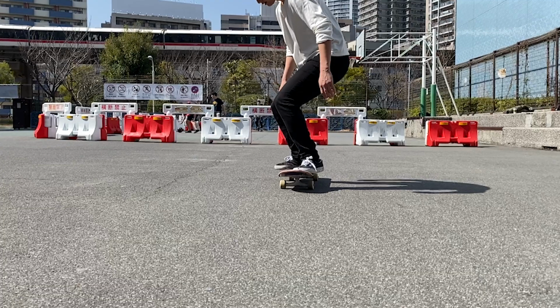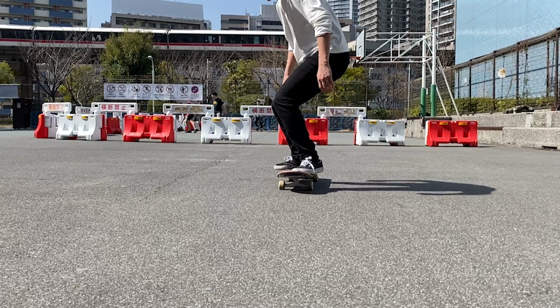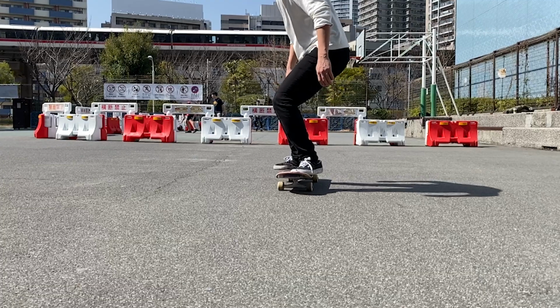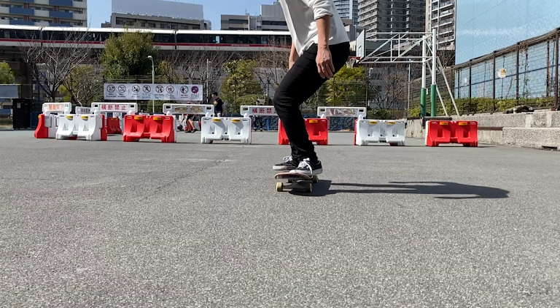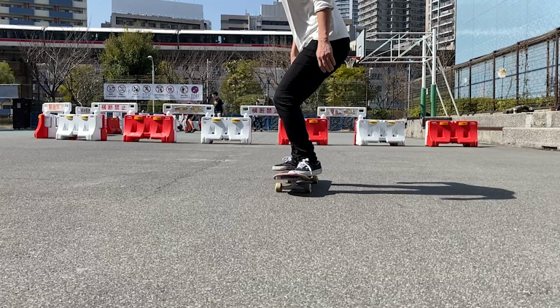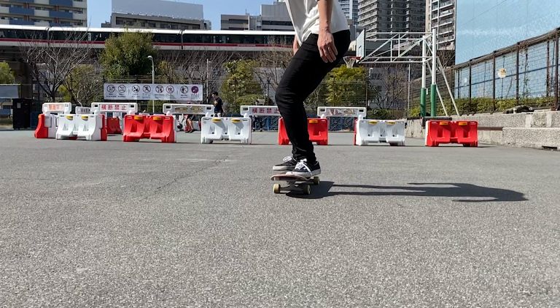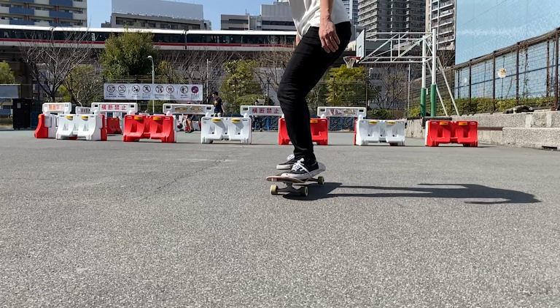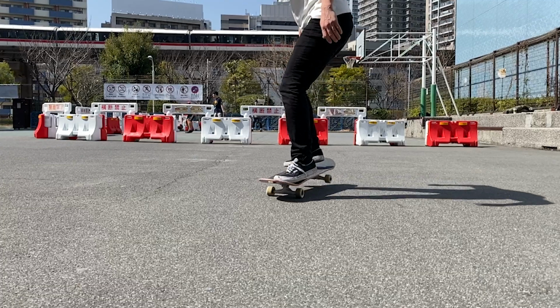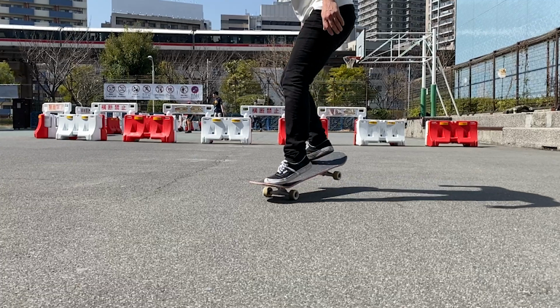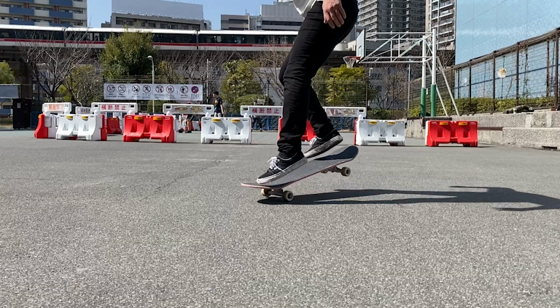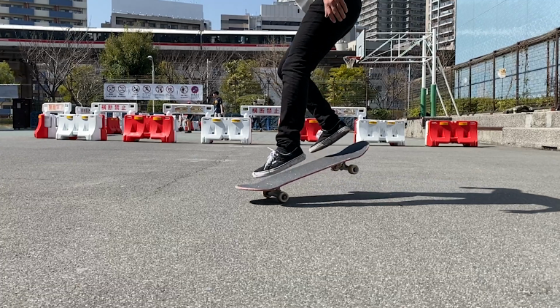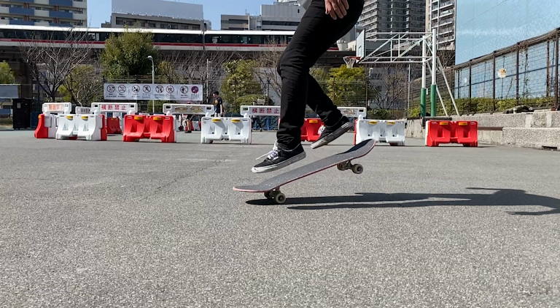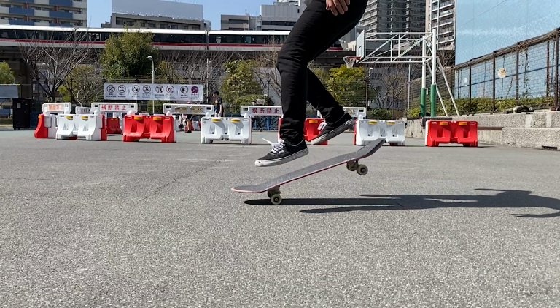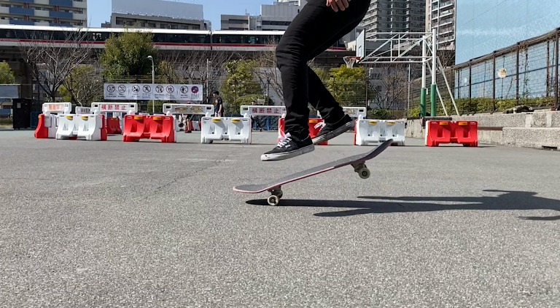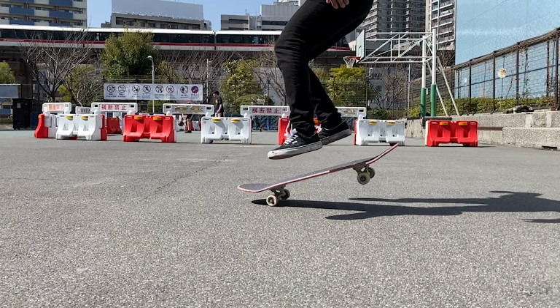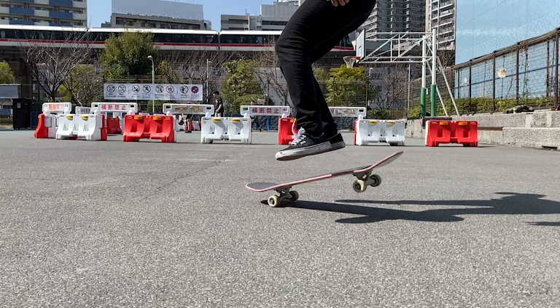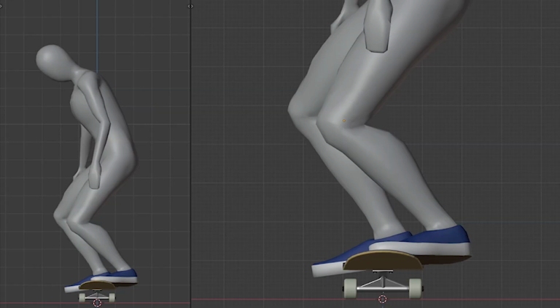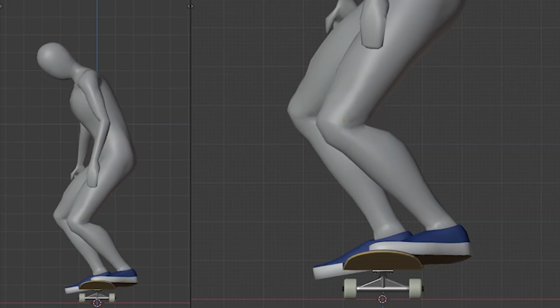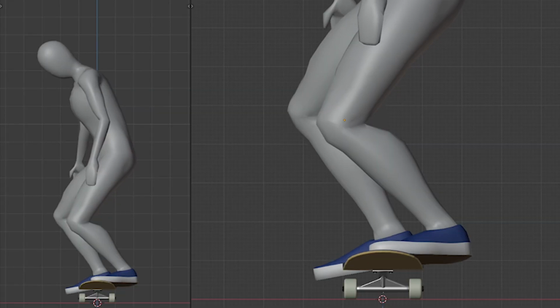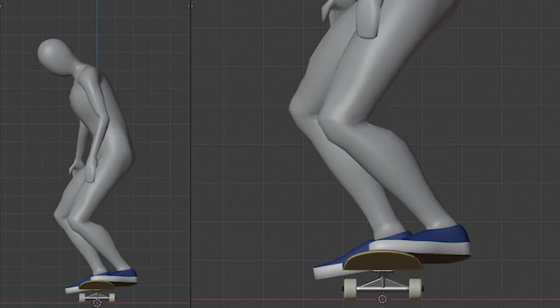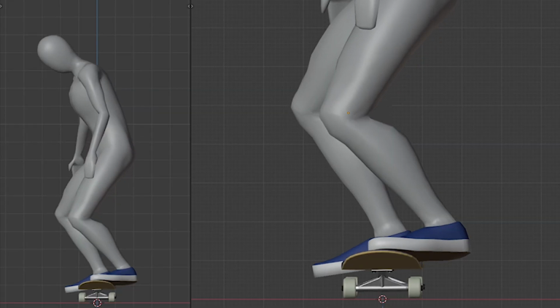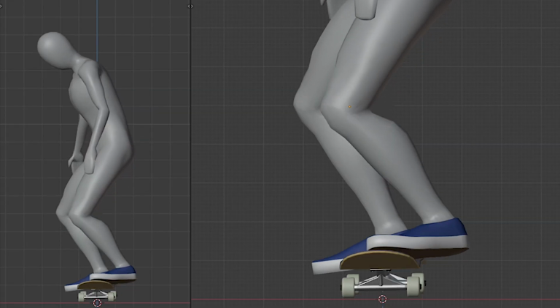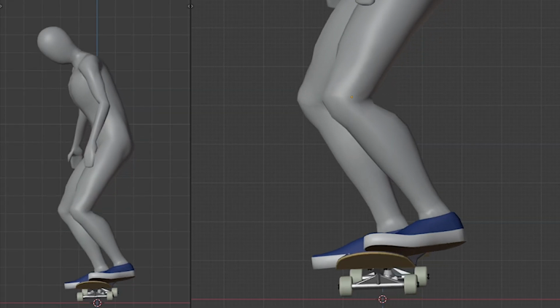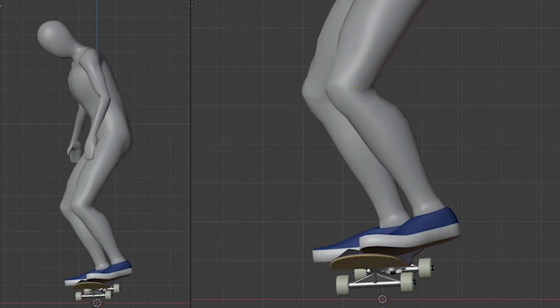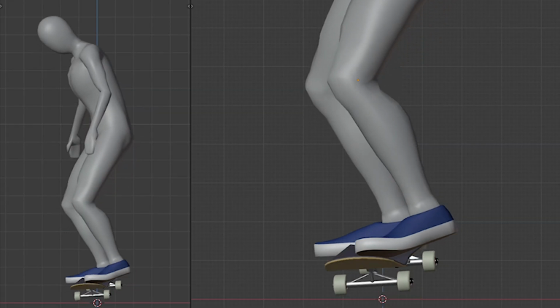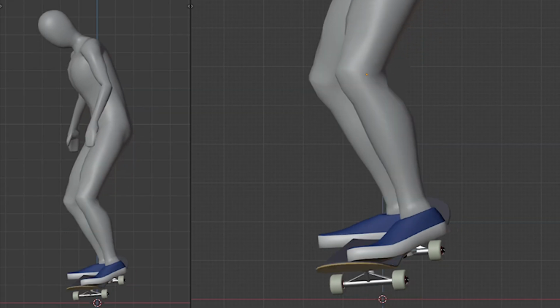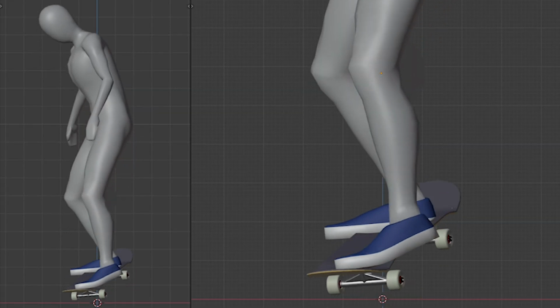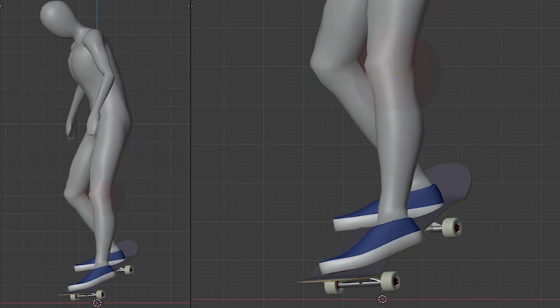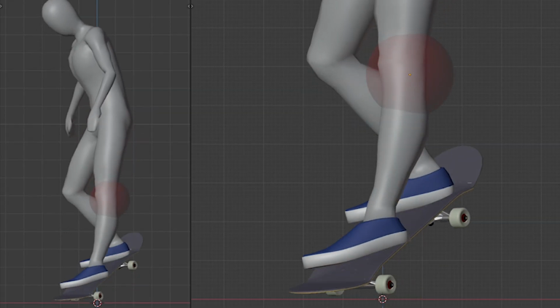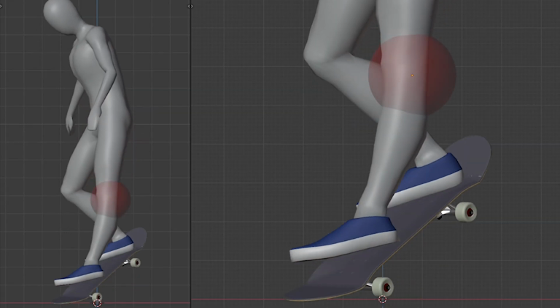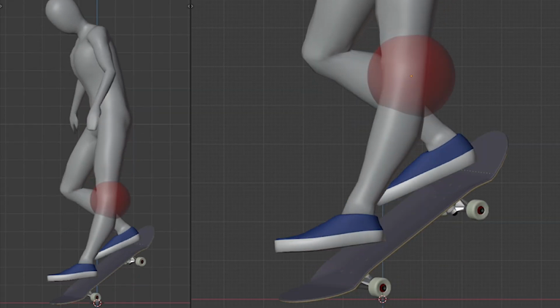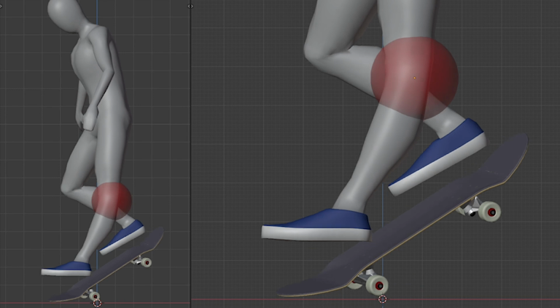So, how do you spin your board forward? I mean, you can't bend your knee forward, can you?